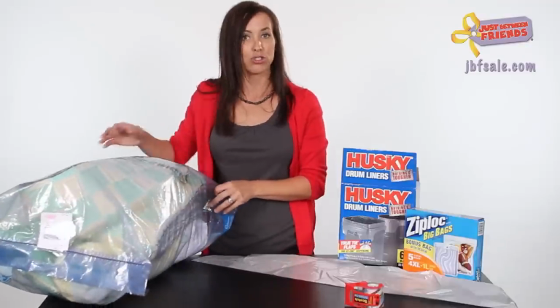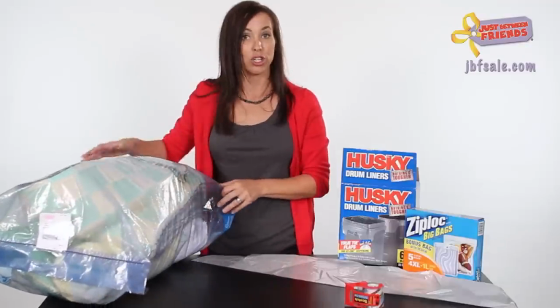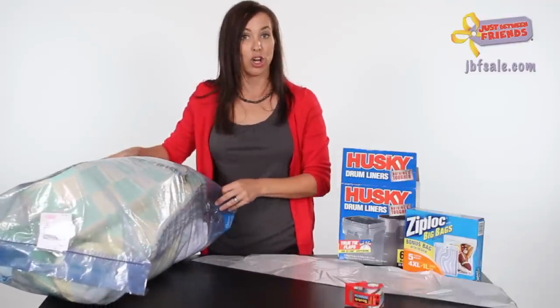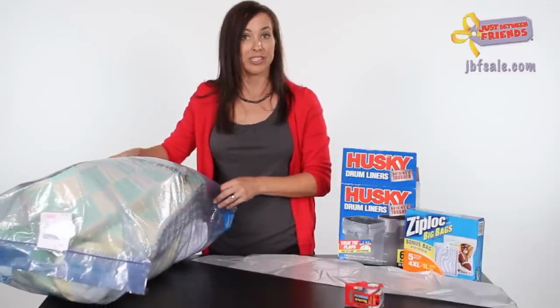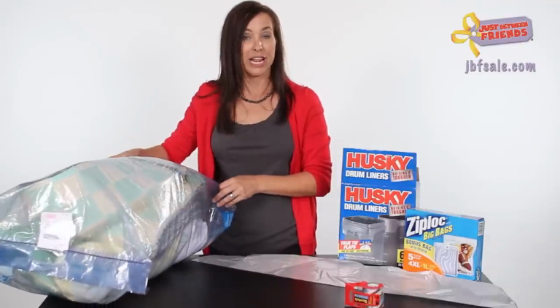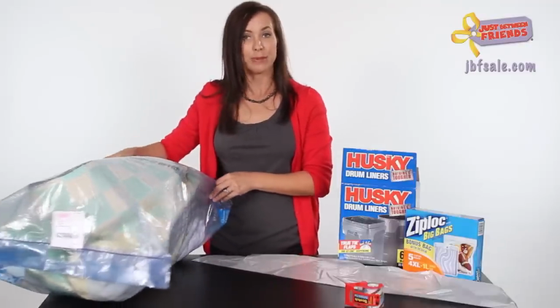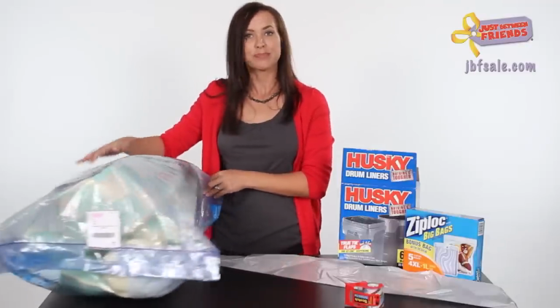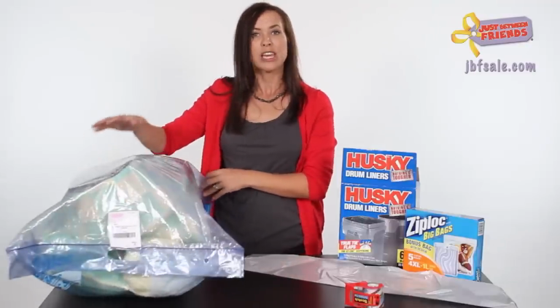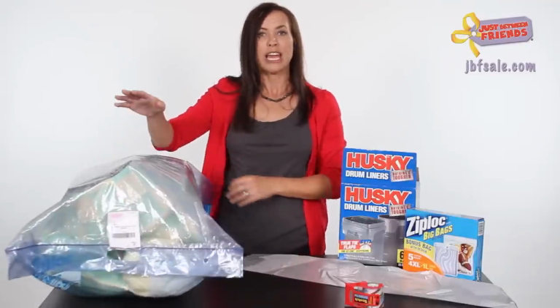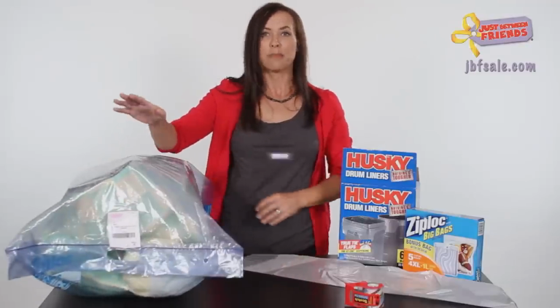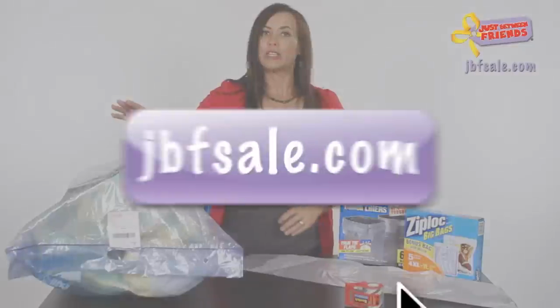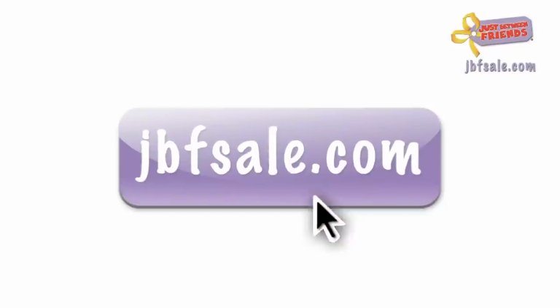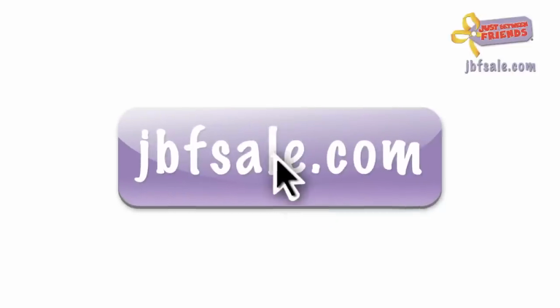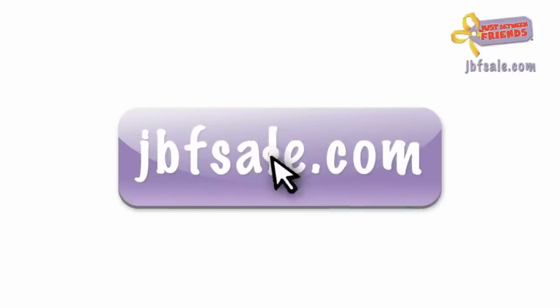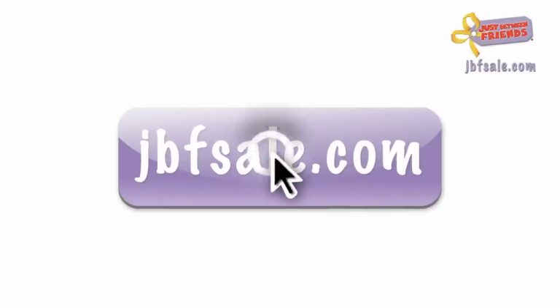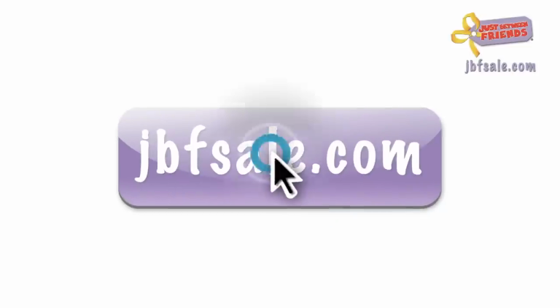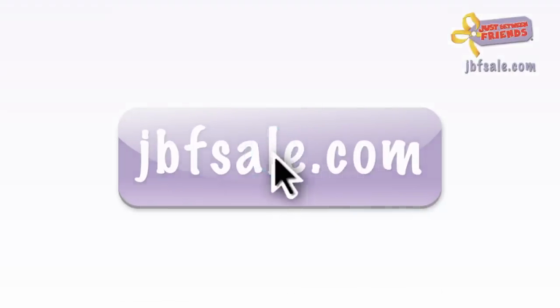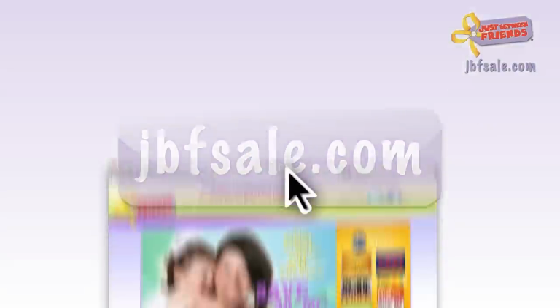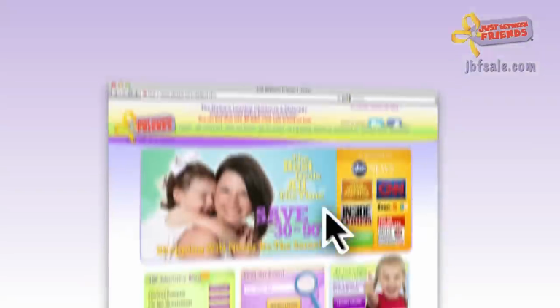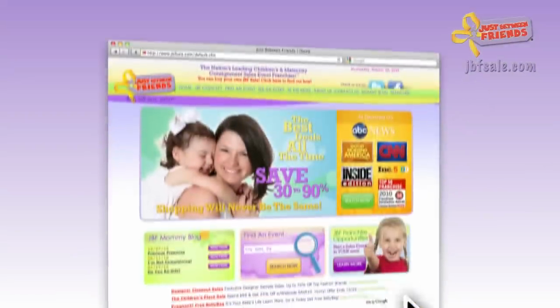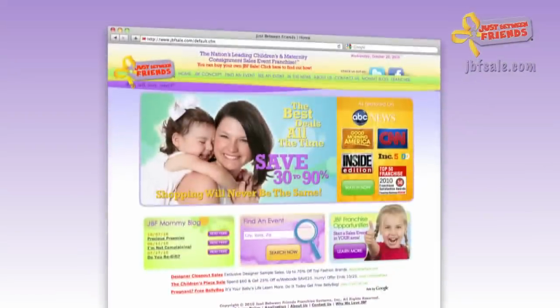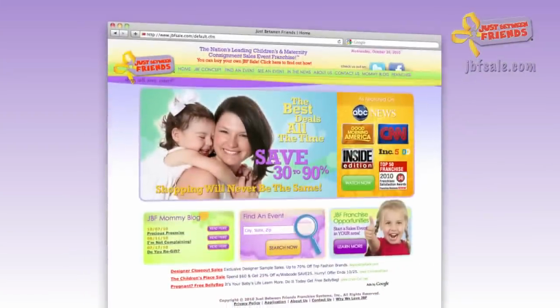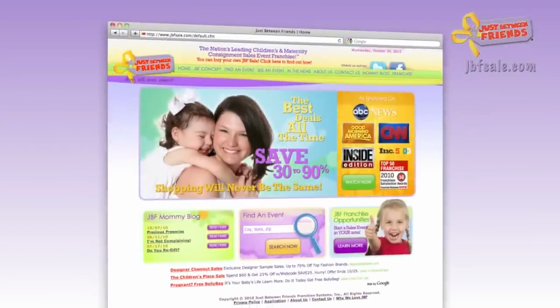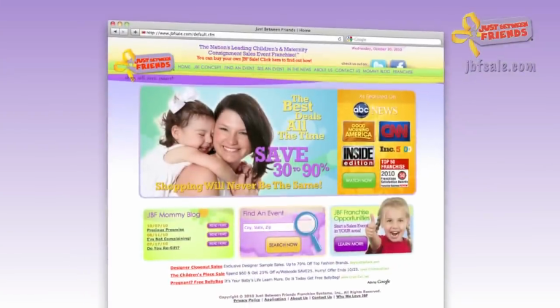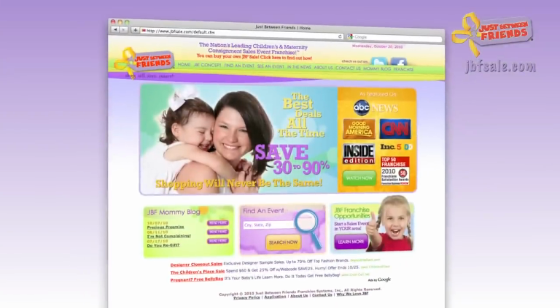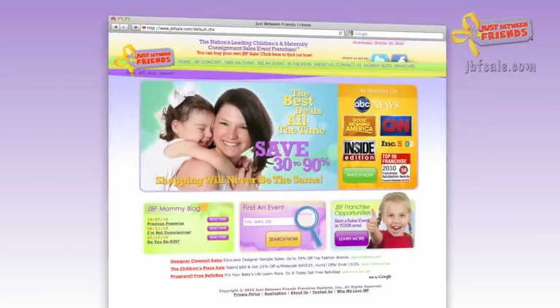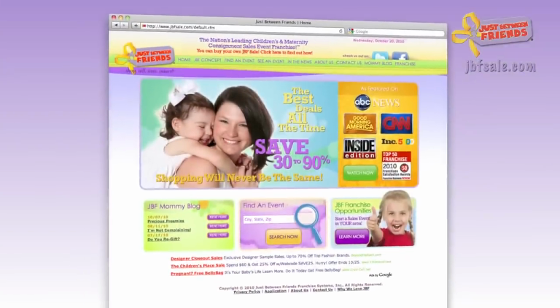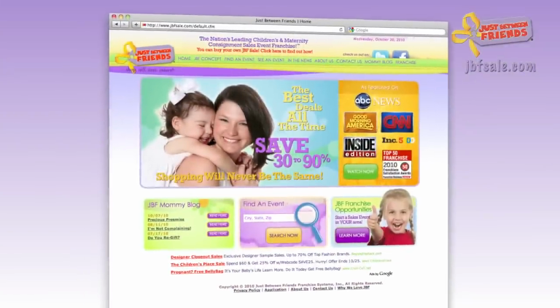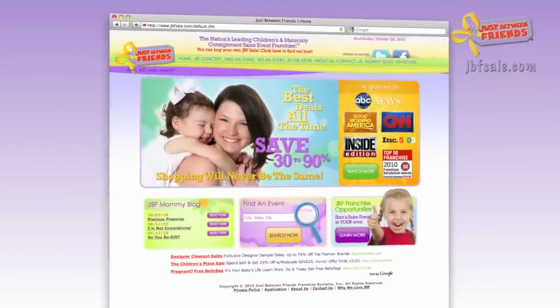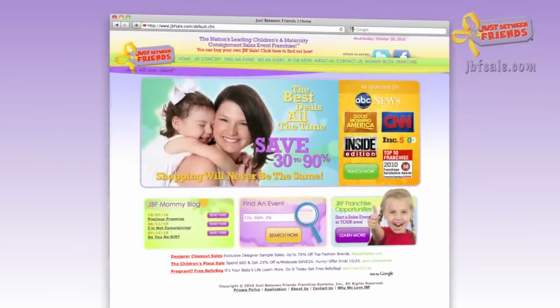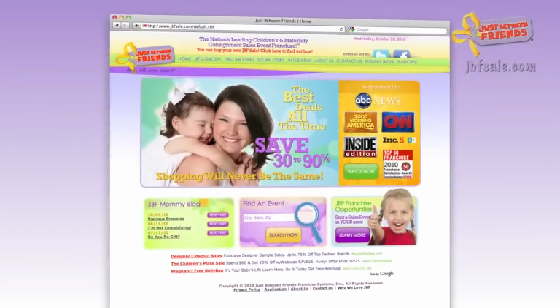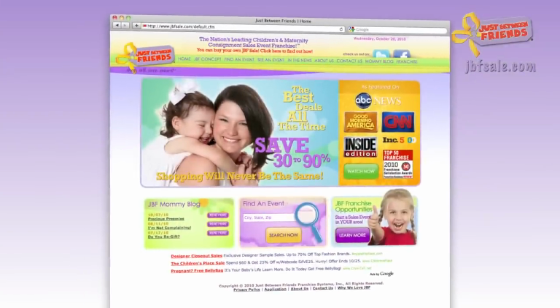Please remember to visit your local JBF sale website for more information or questions.